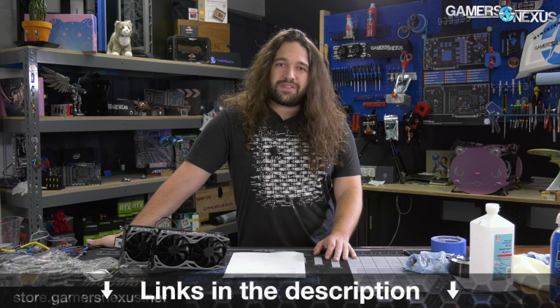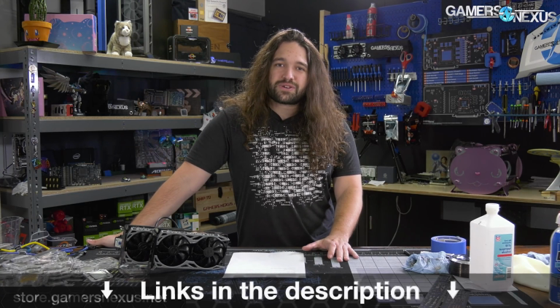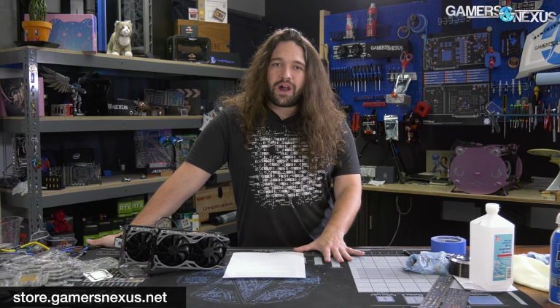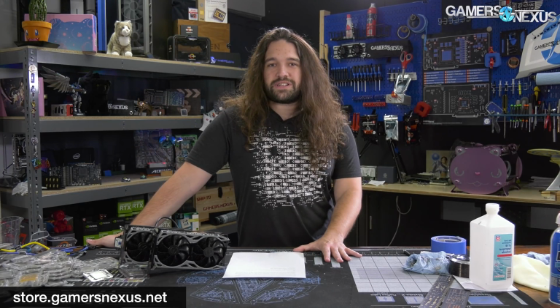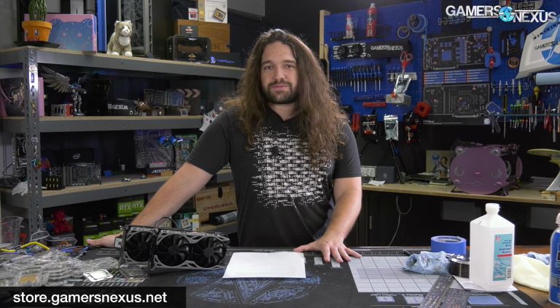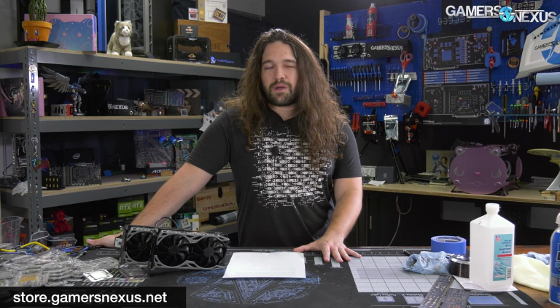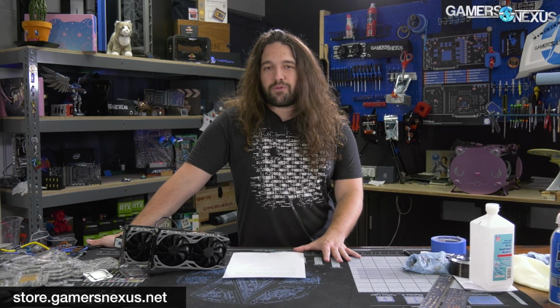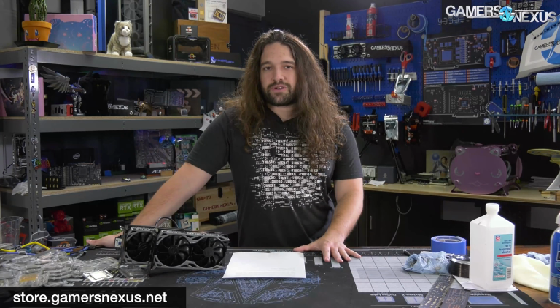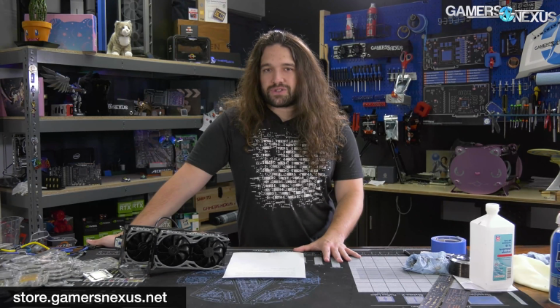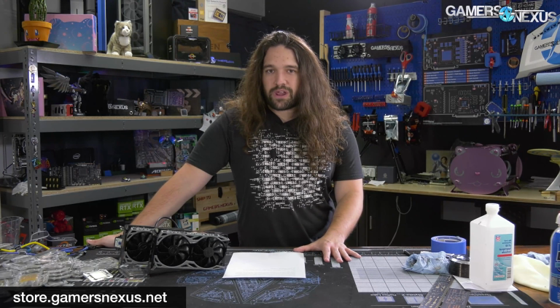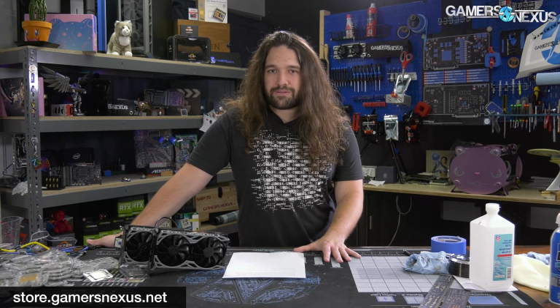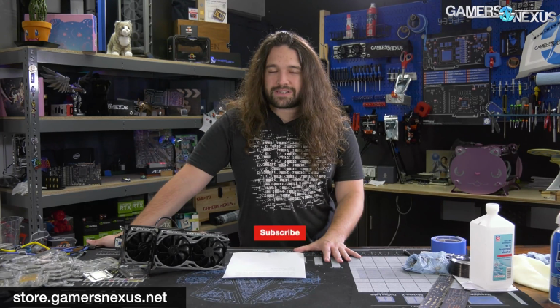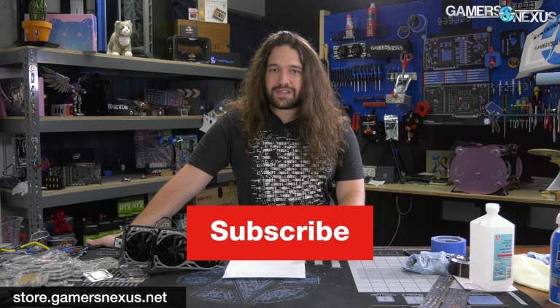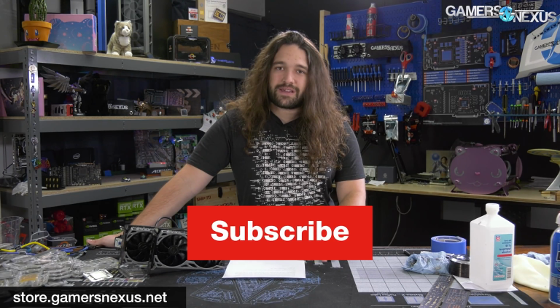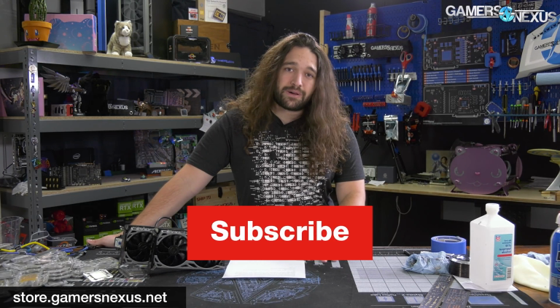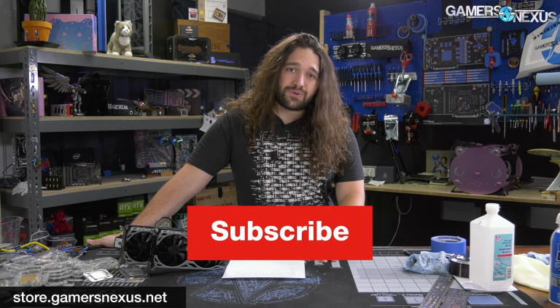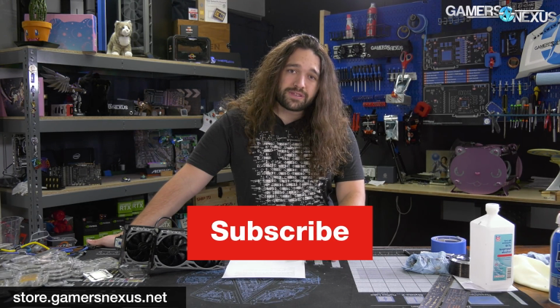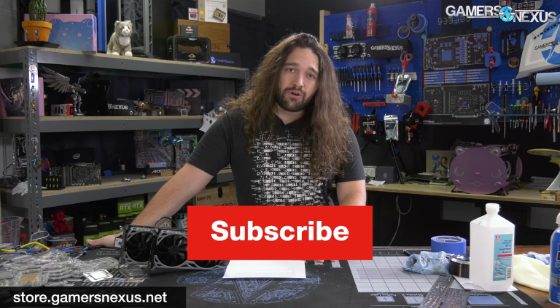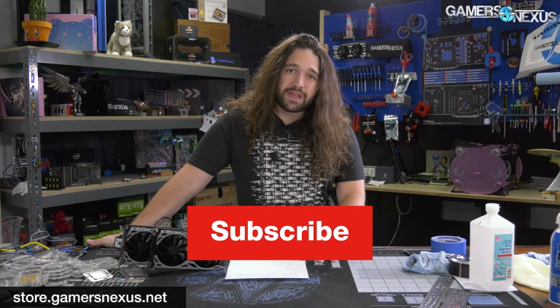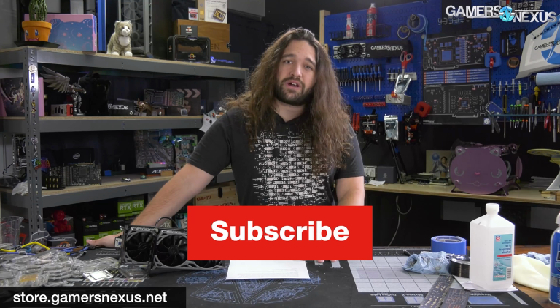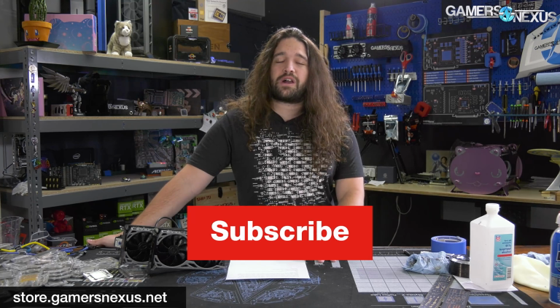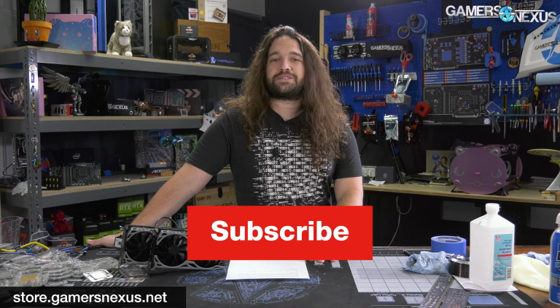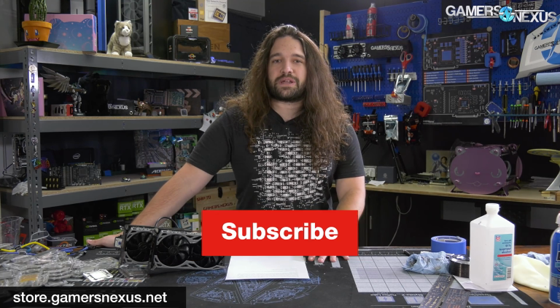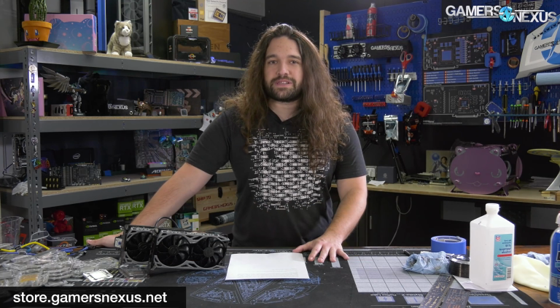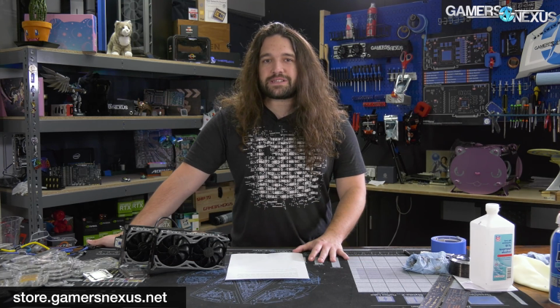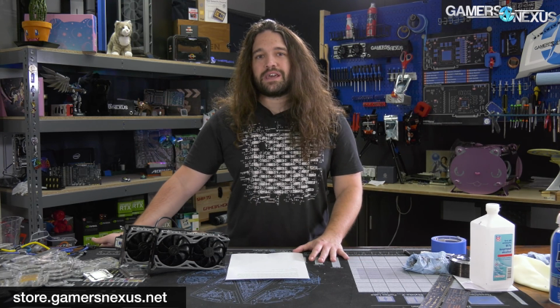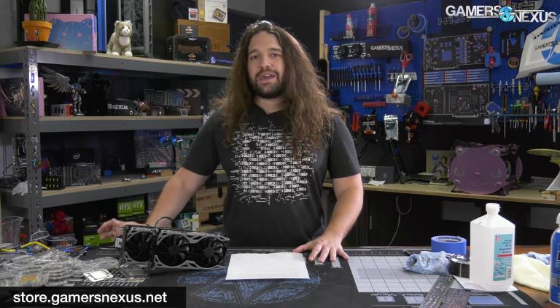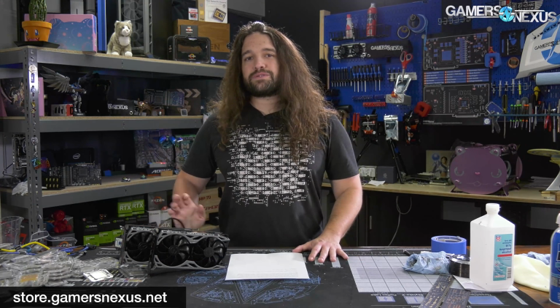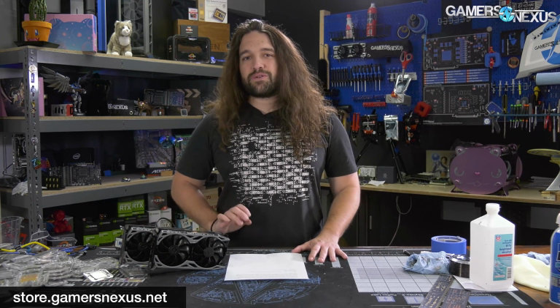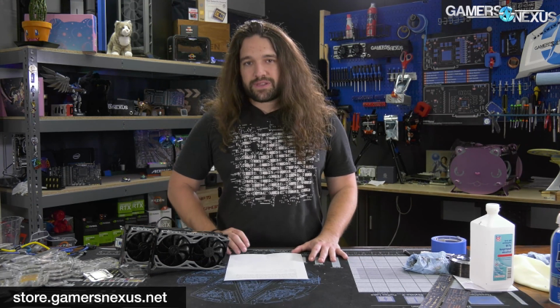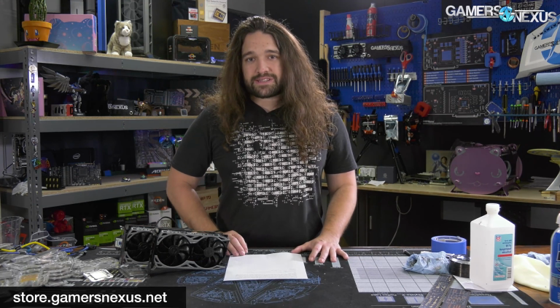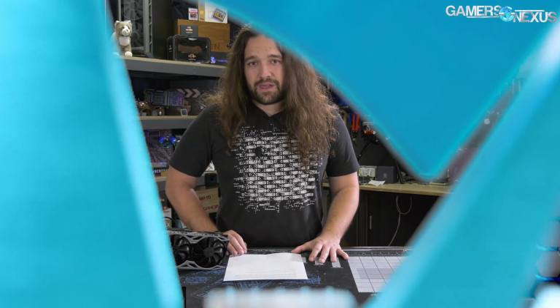G6 has improved over G5 — that's all you need to know, and now you know the exact degree to which it has improved. Thanks for watching. Subscribe for more, and go to store.gamersnexus.net or patreon.com/gamersnexus to help us out directly.